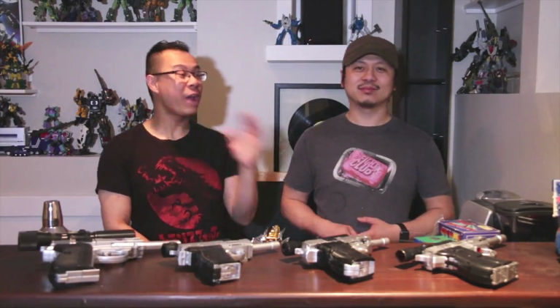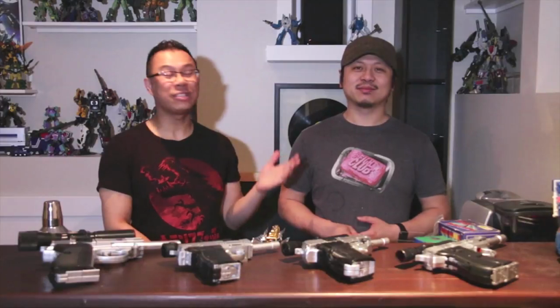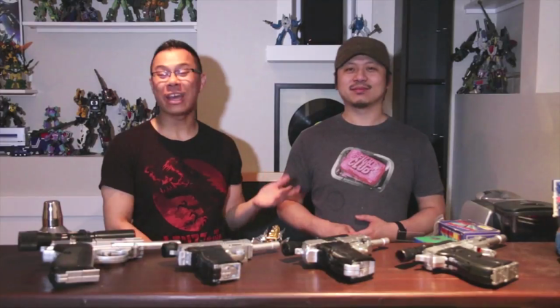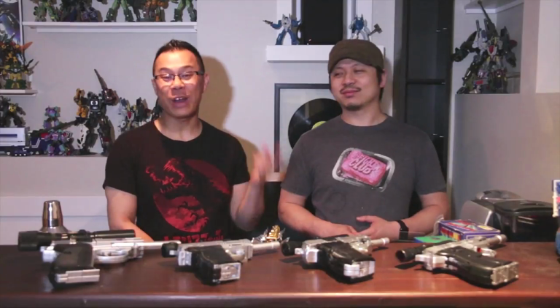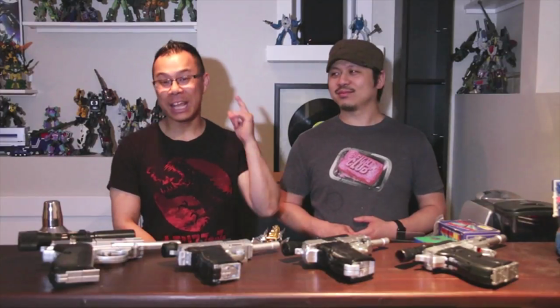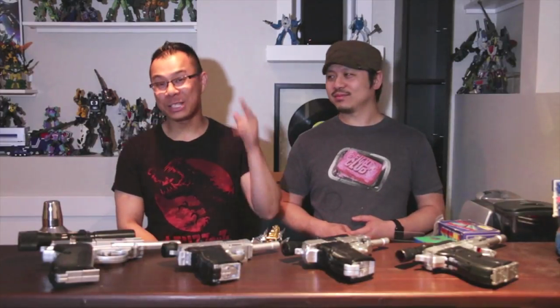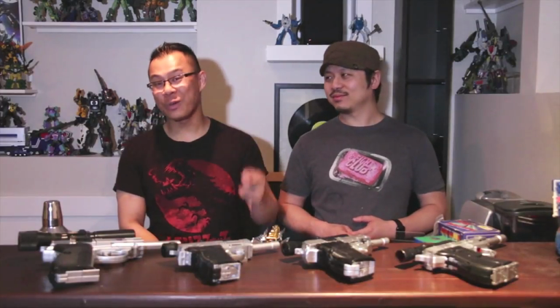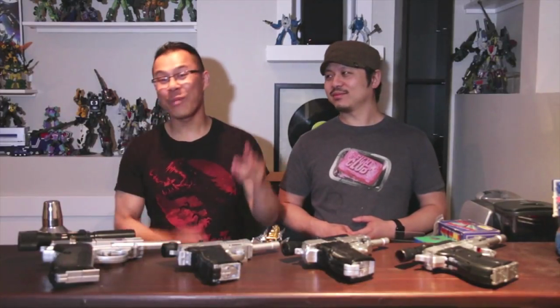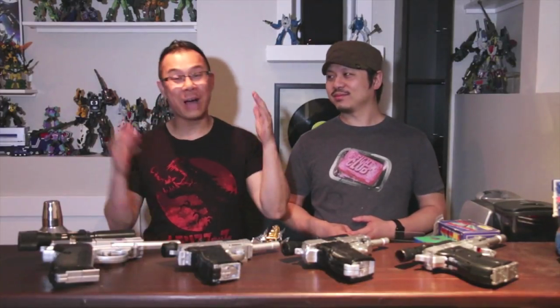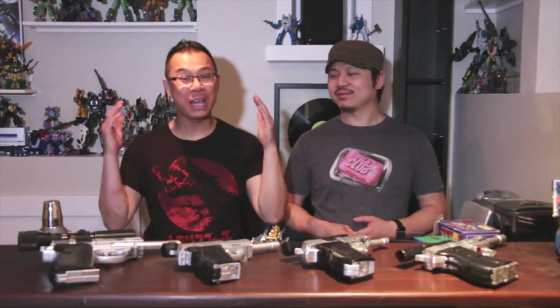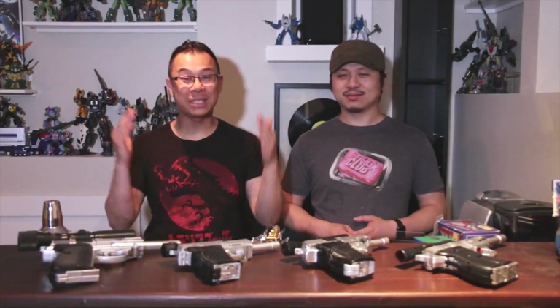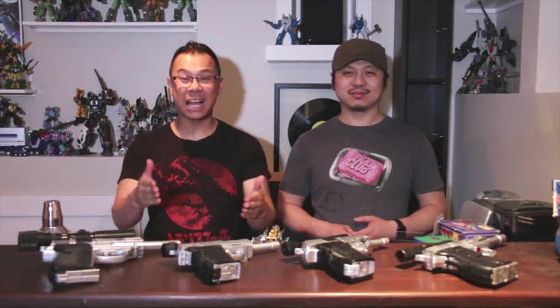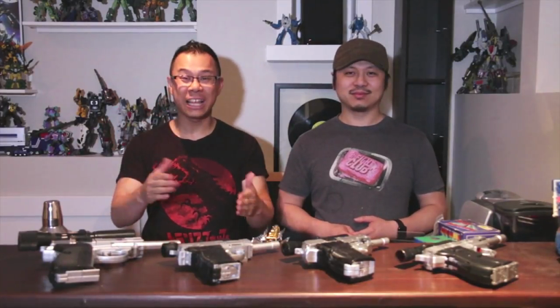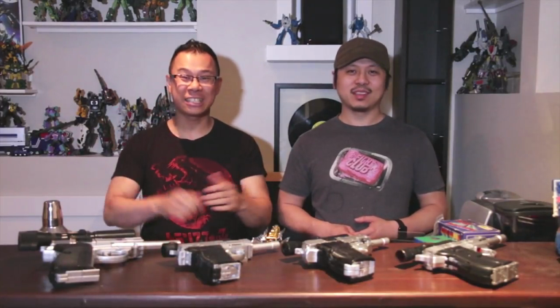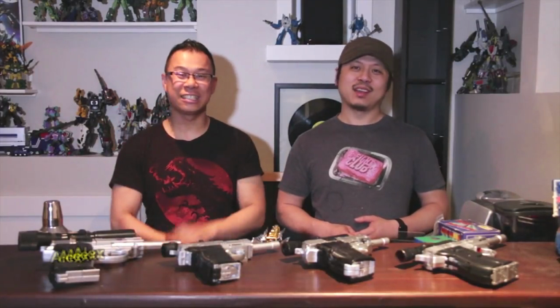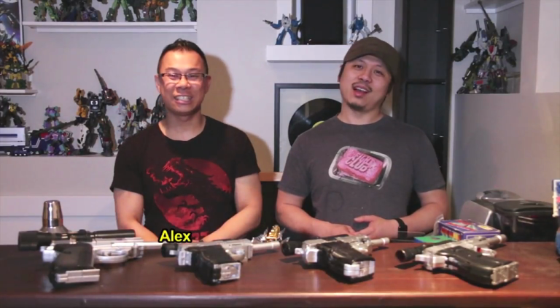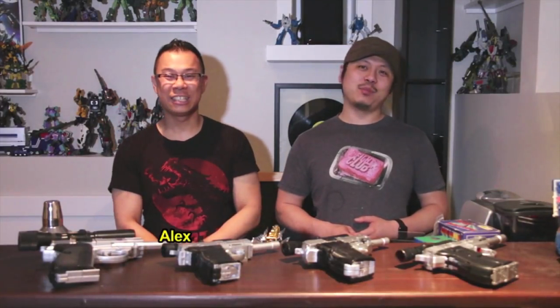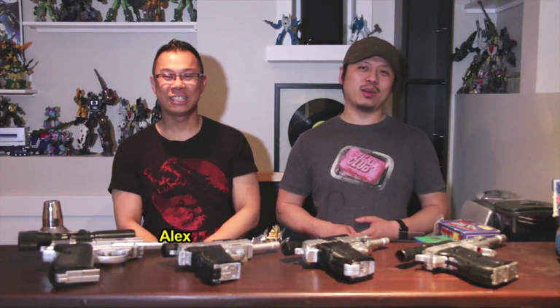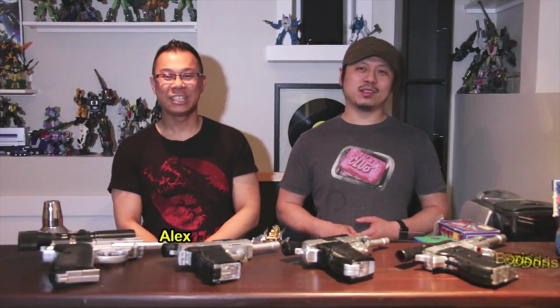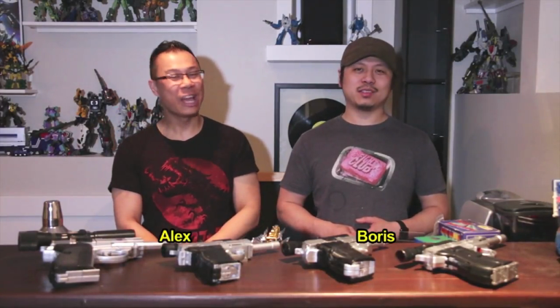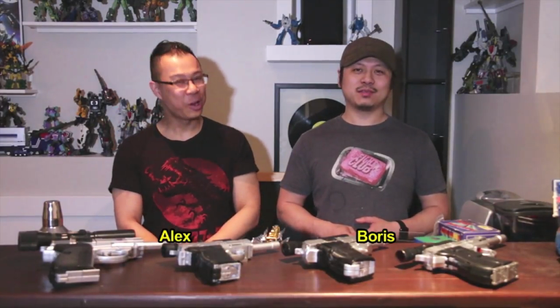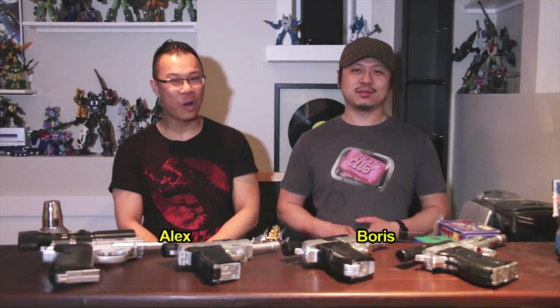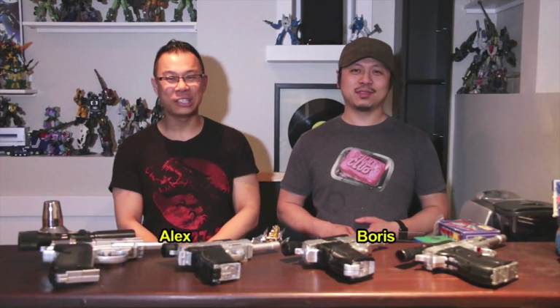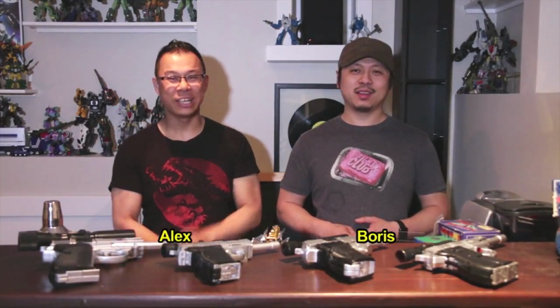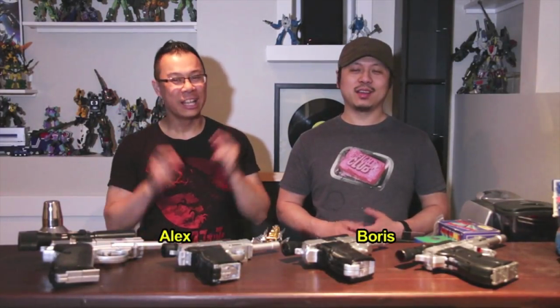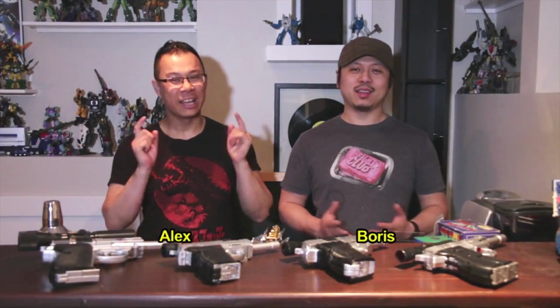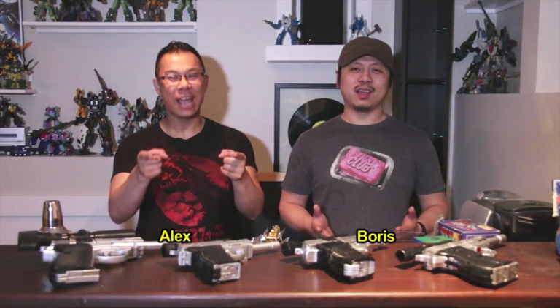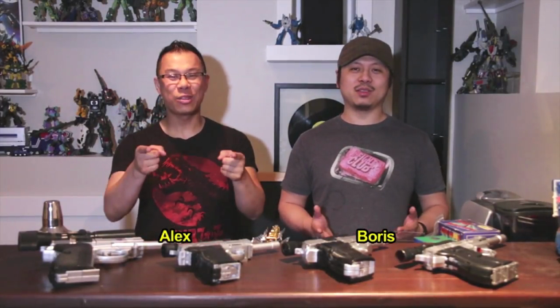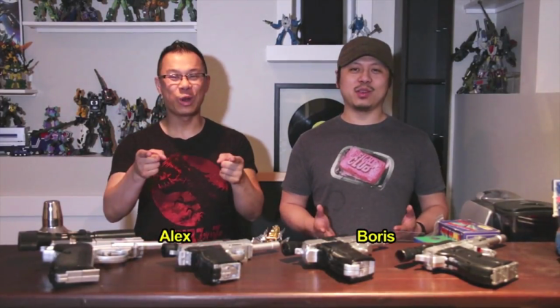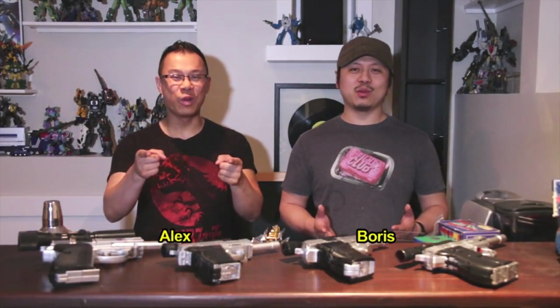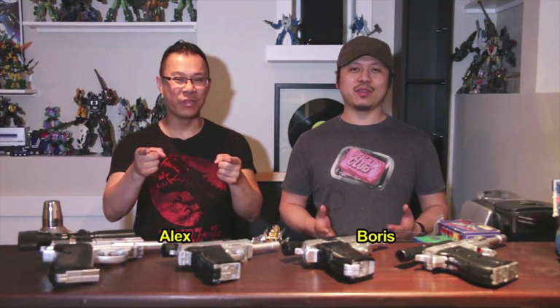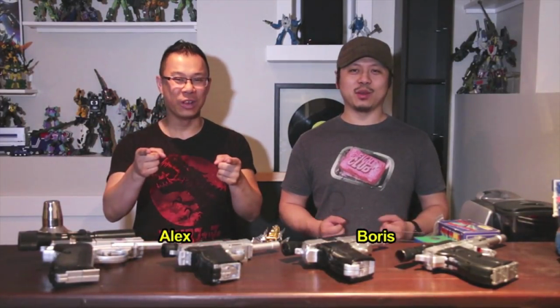My name is Alex, I'm Boris, and you're watching the A3D Review.